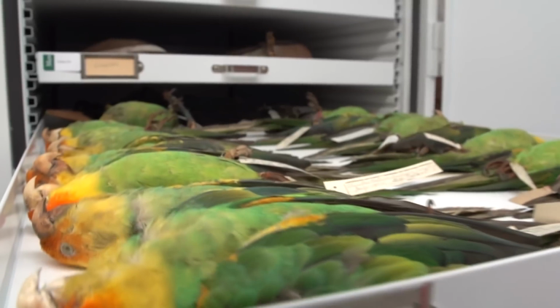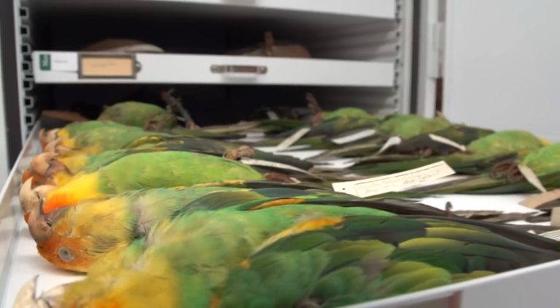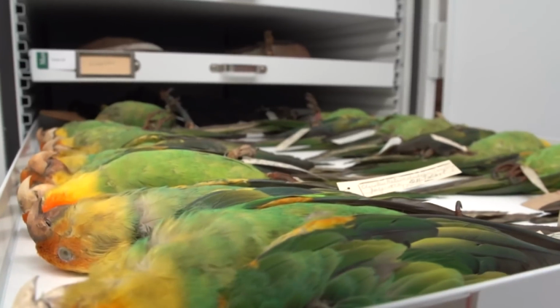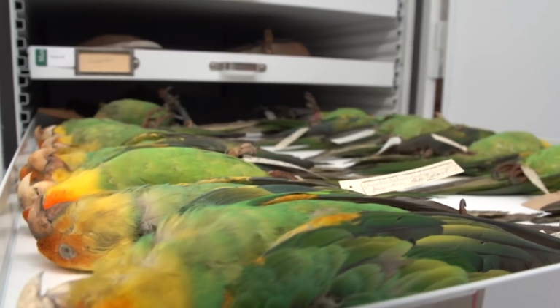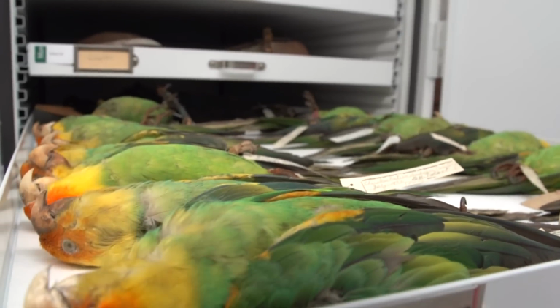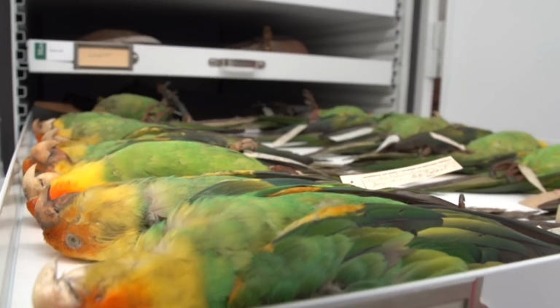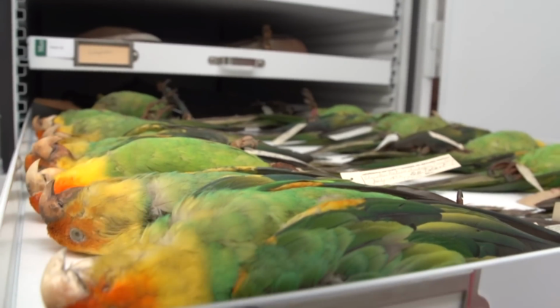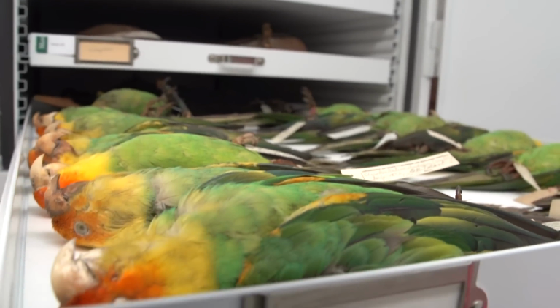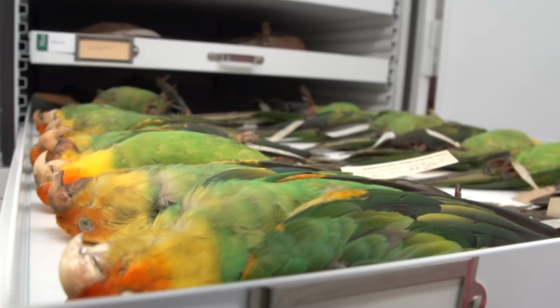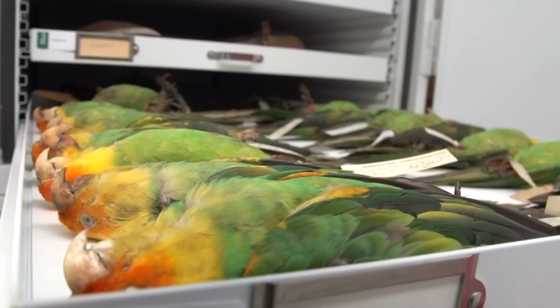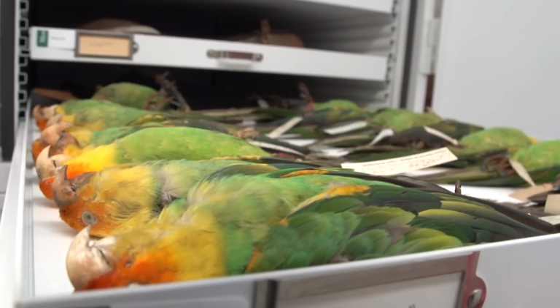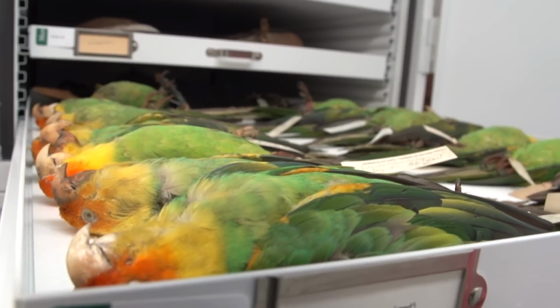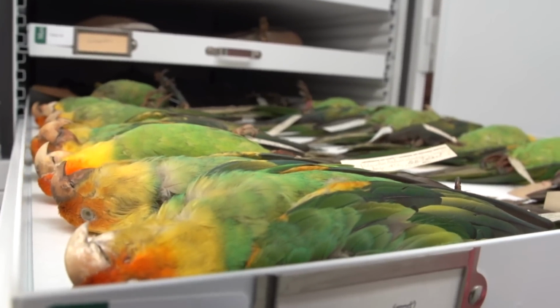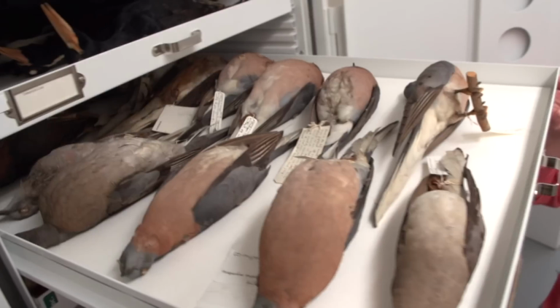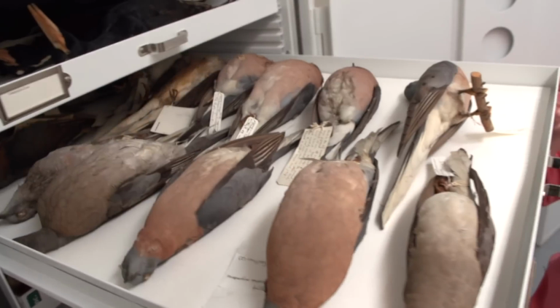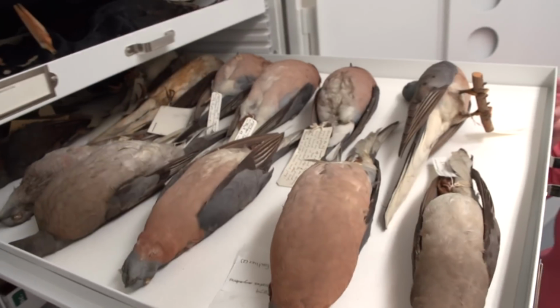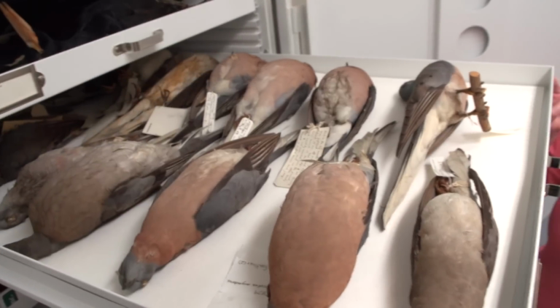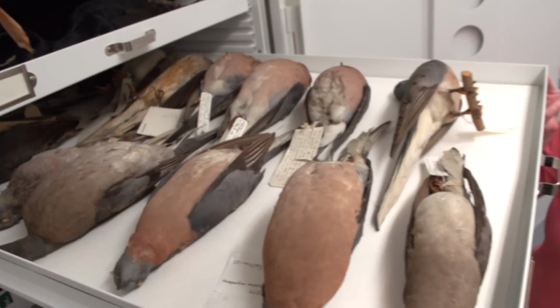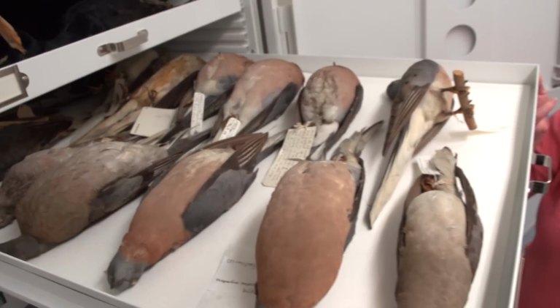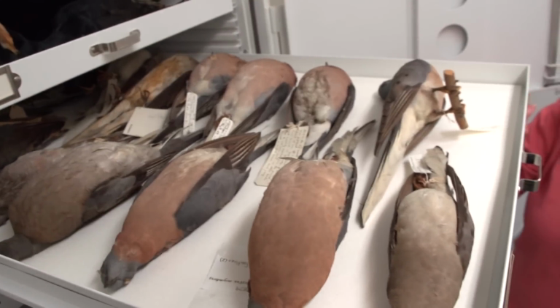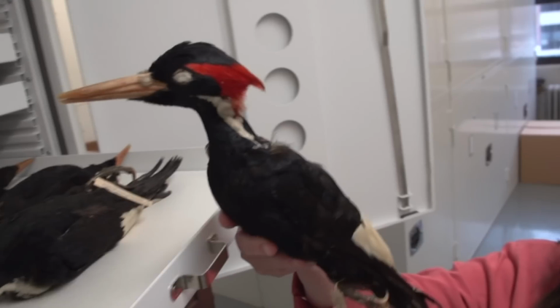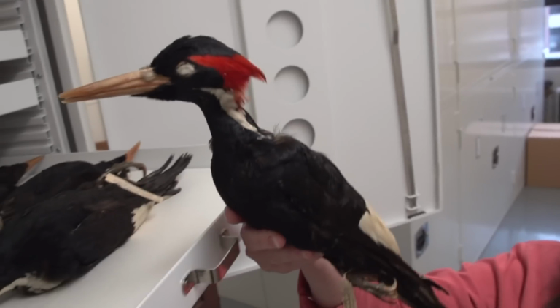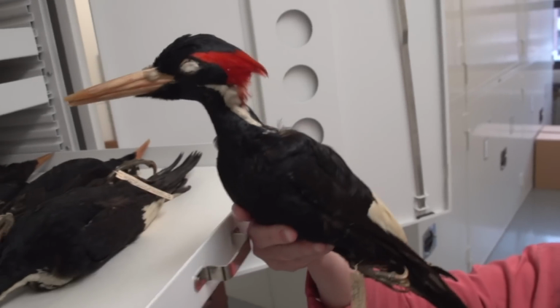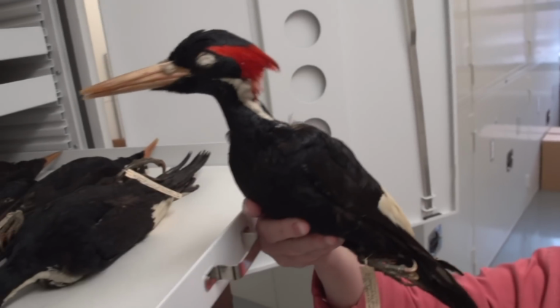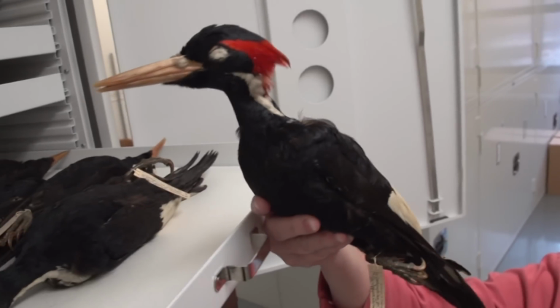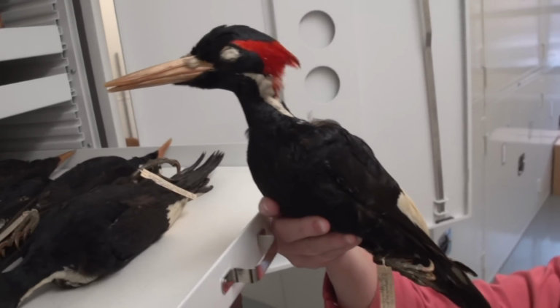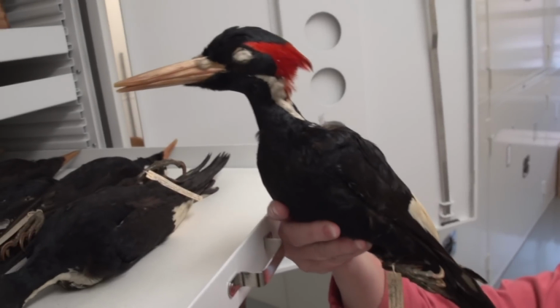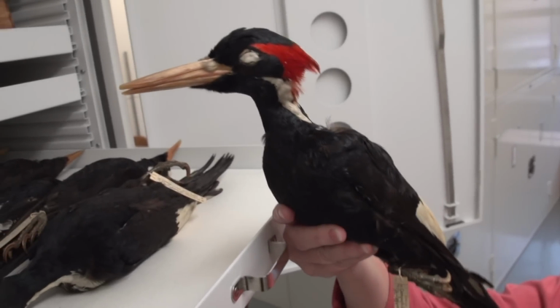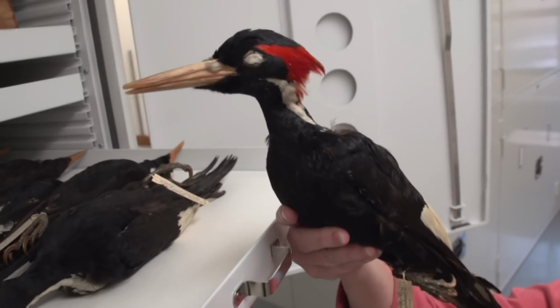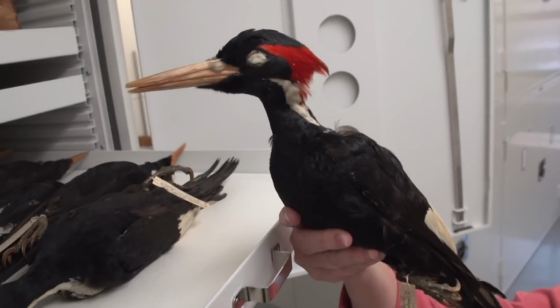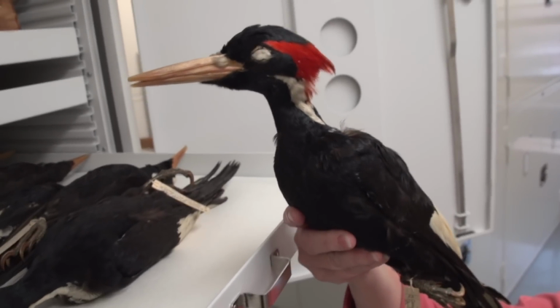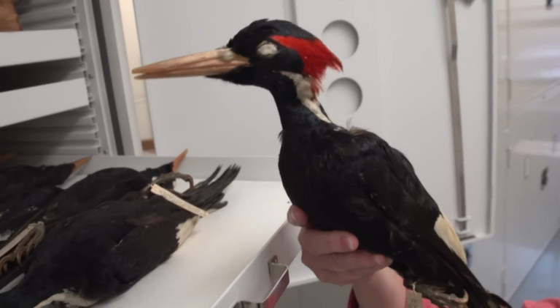These are Carolina parakeets, passenger pigeons, these are ivory-billed woodpeckers.